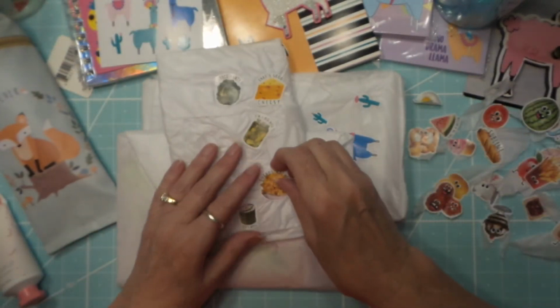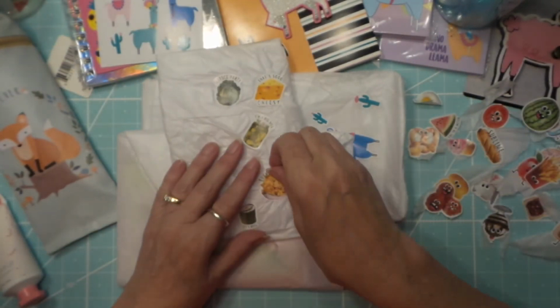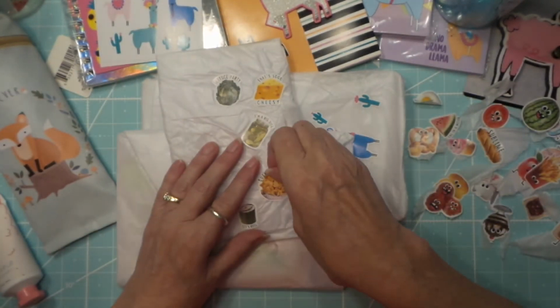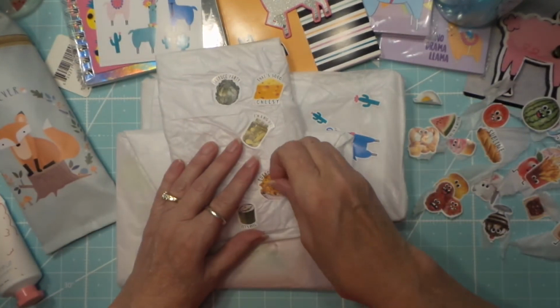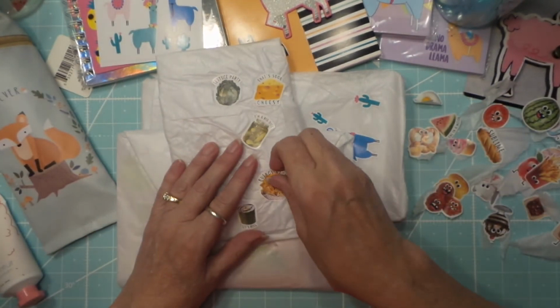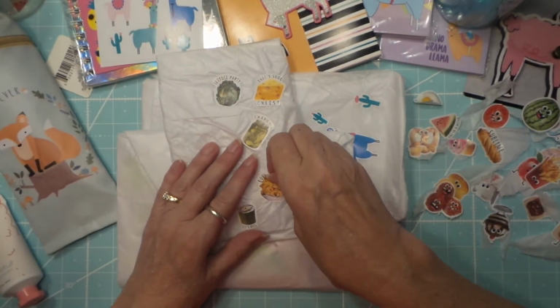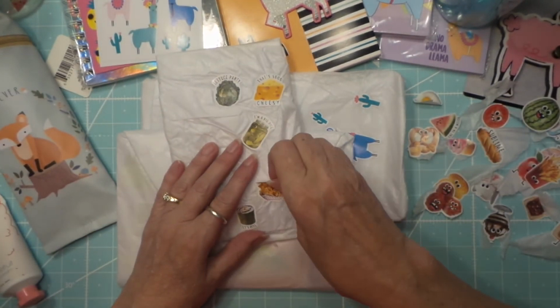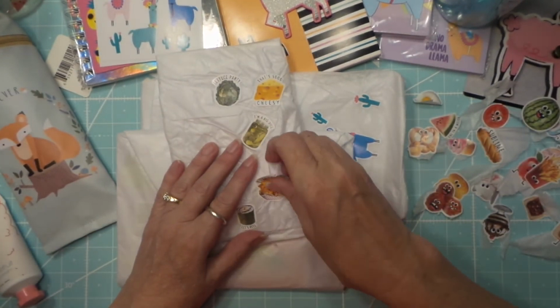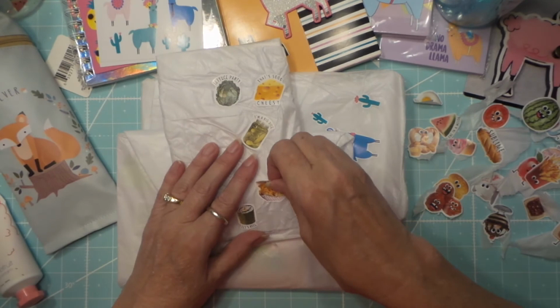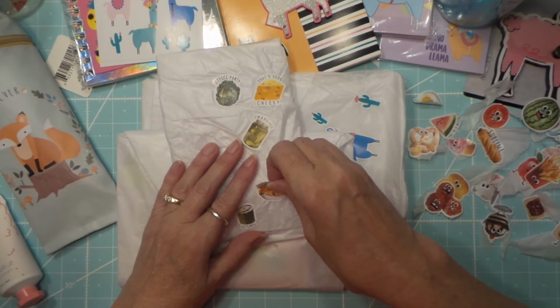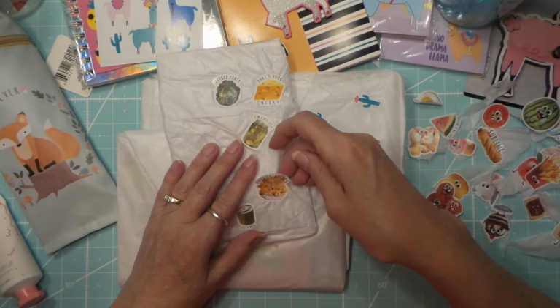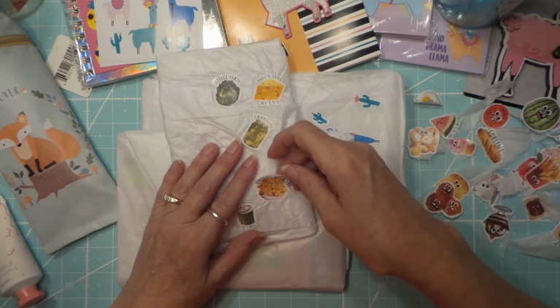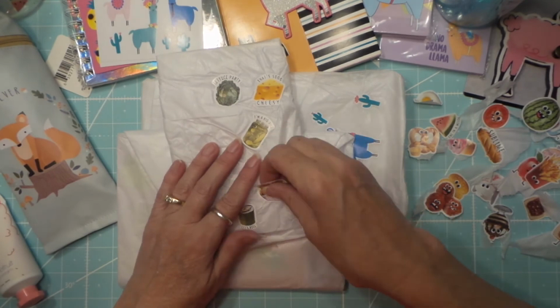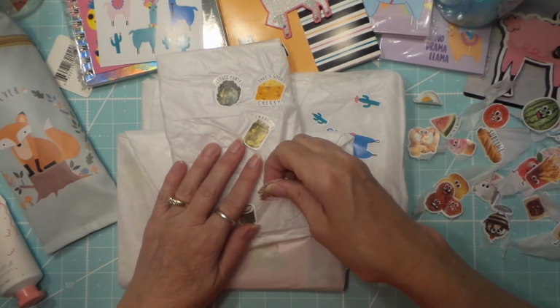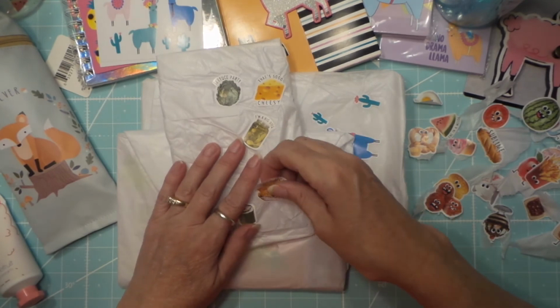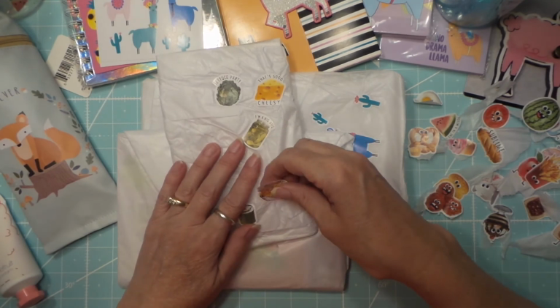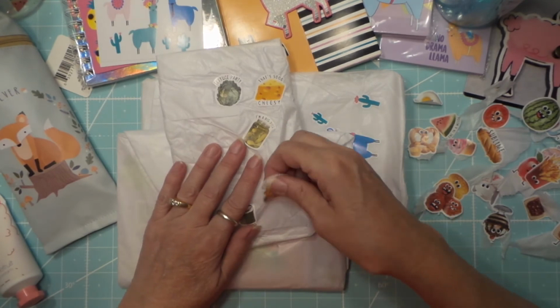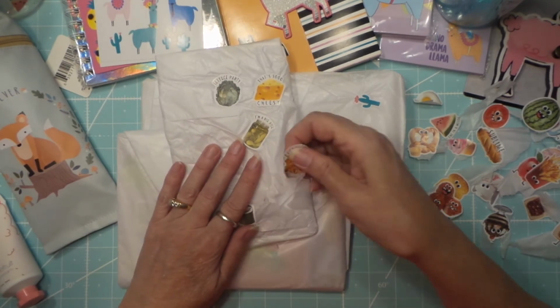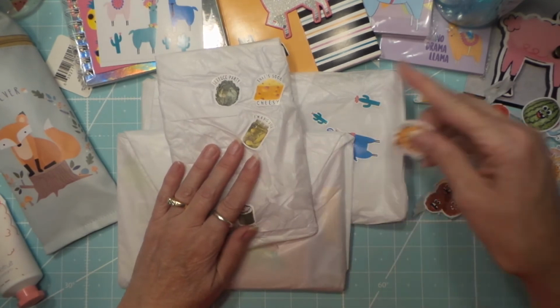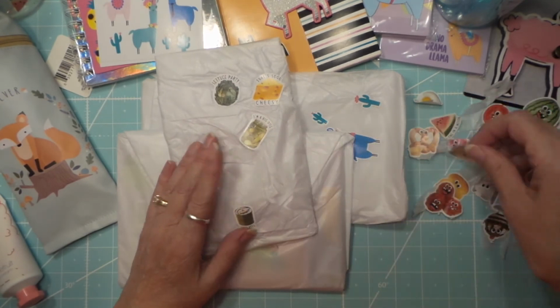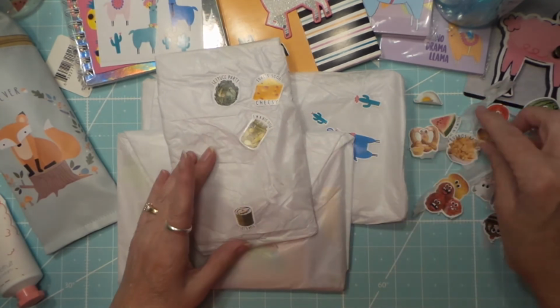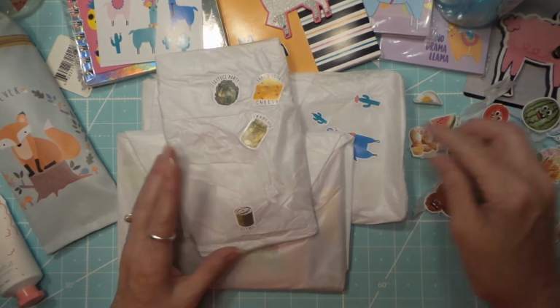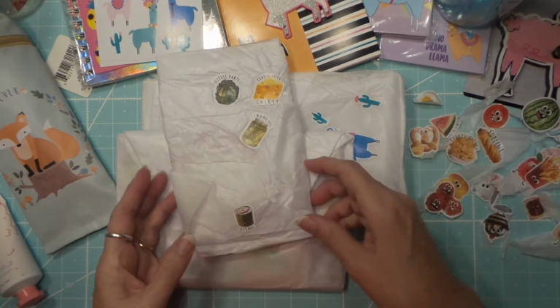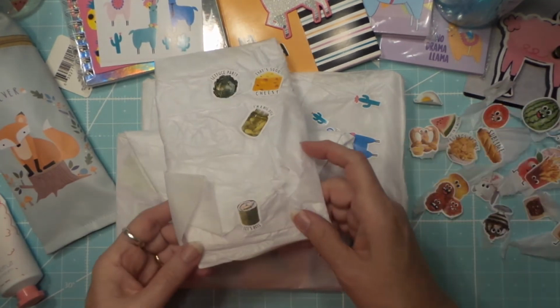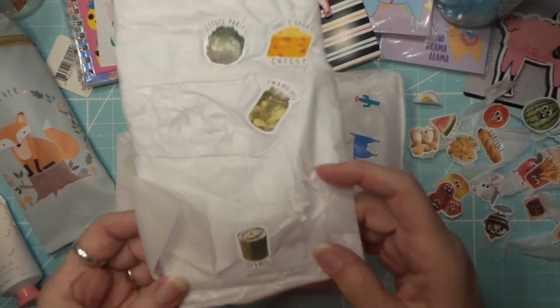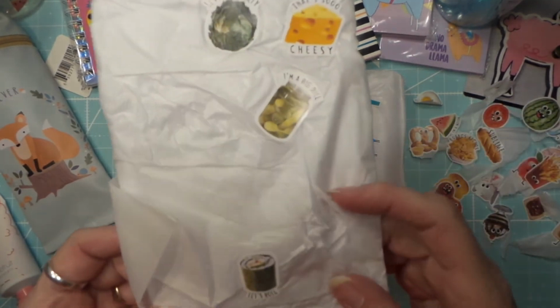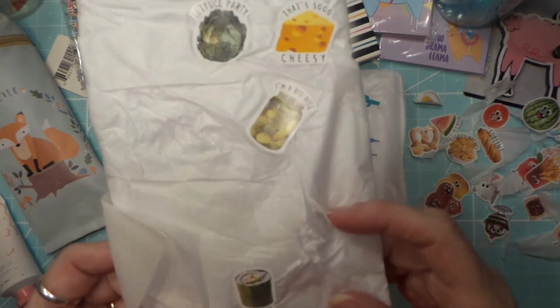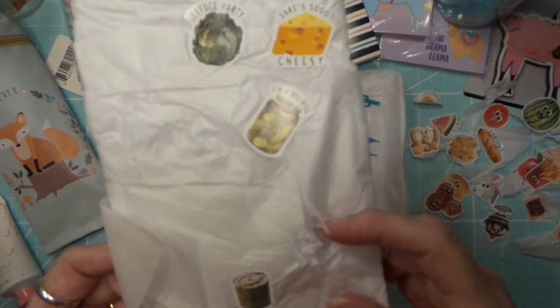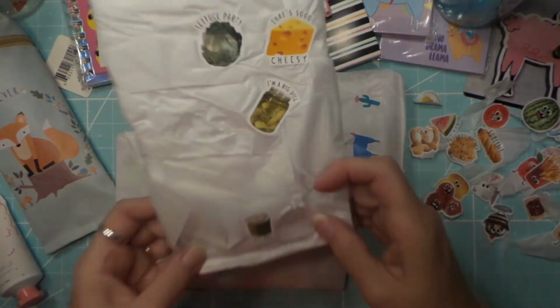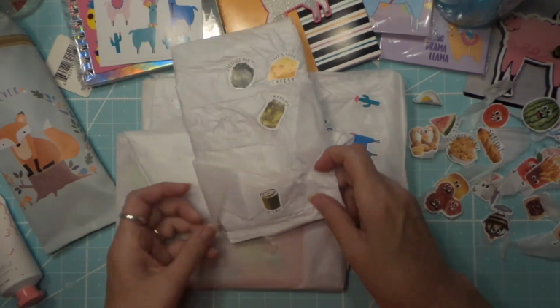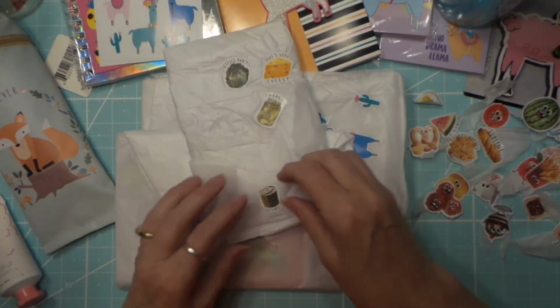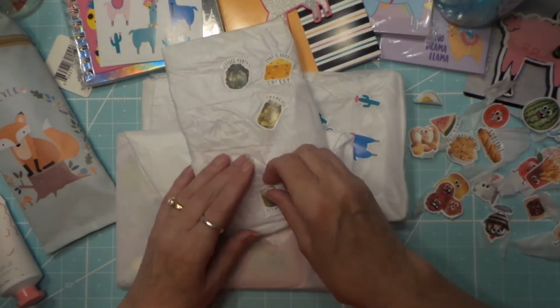Buenos nachos — I haven't even been reading them, they're funny! Let's roll!